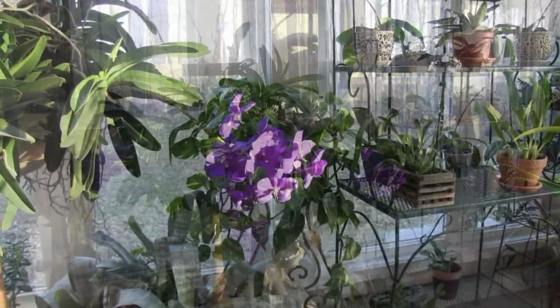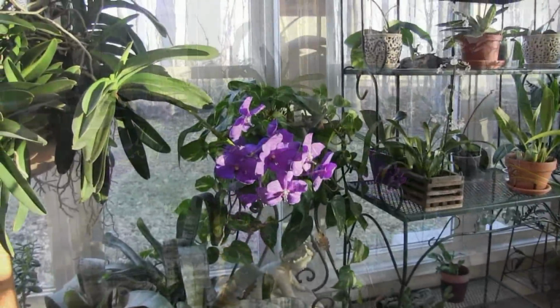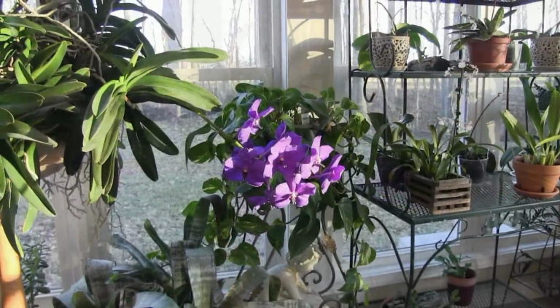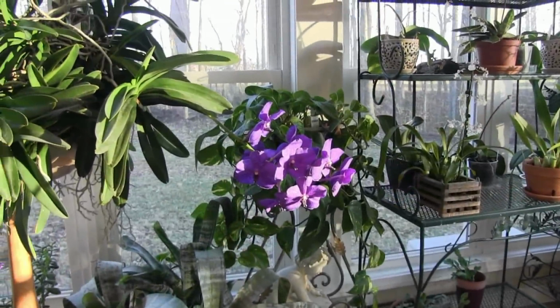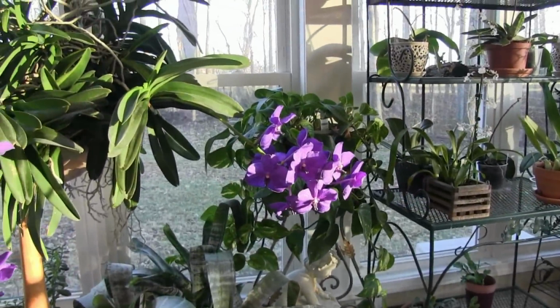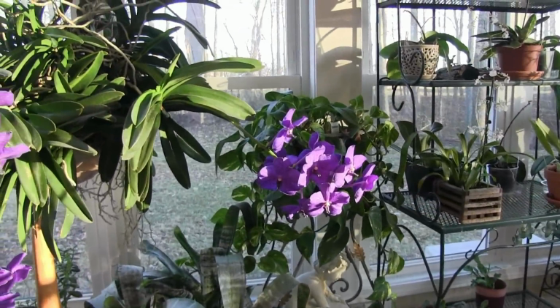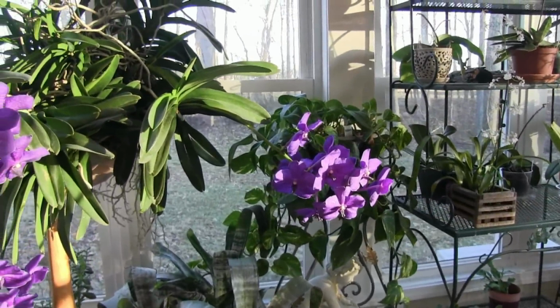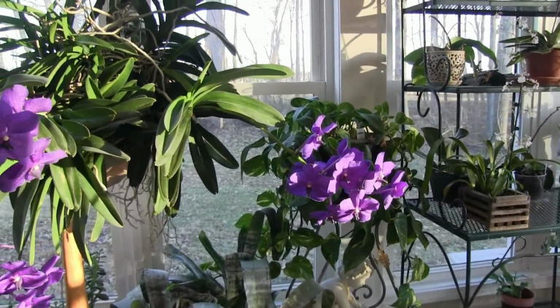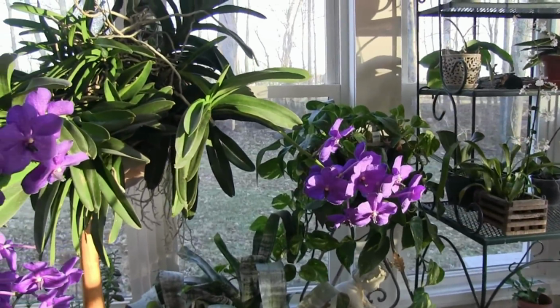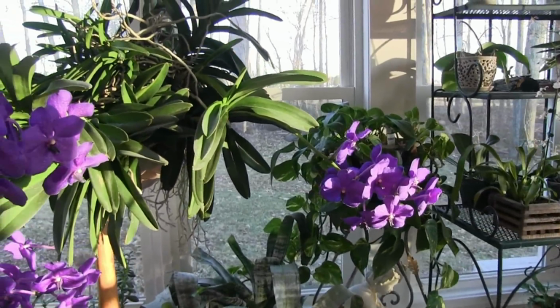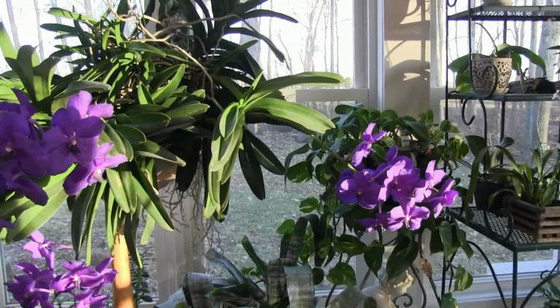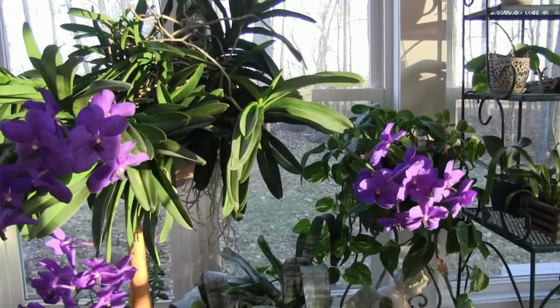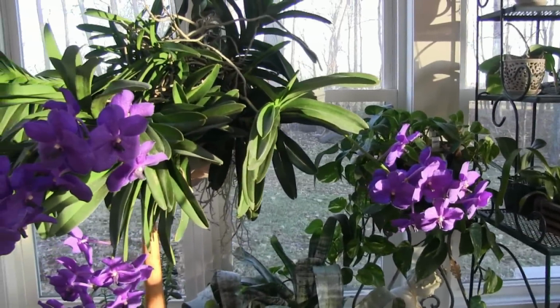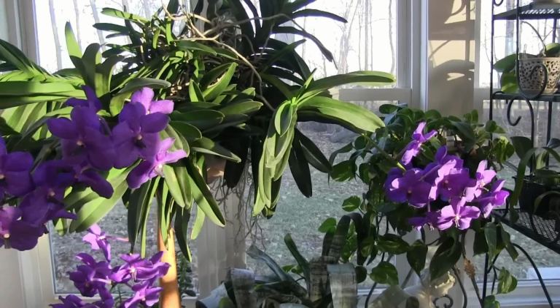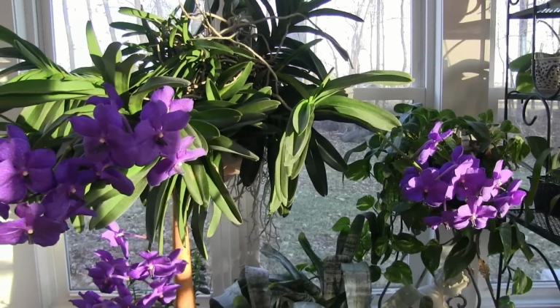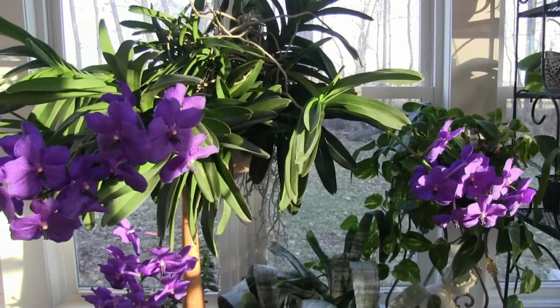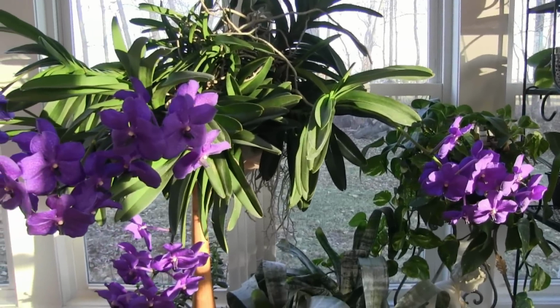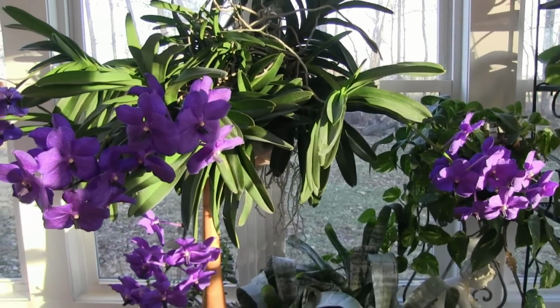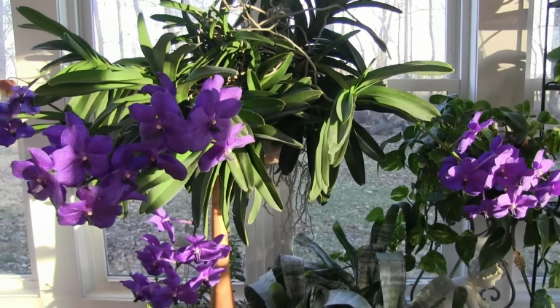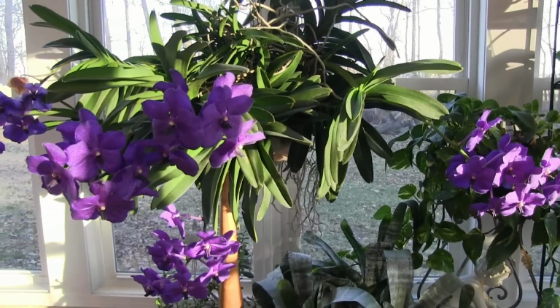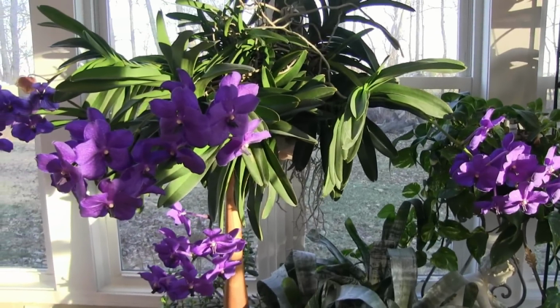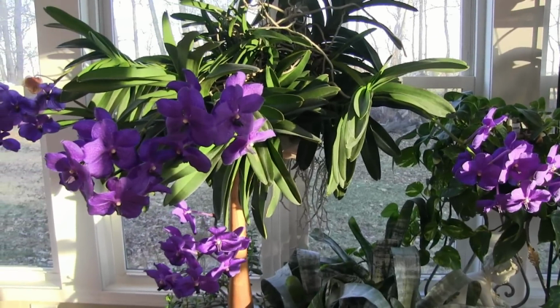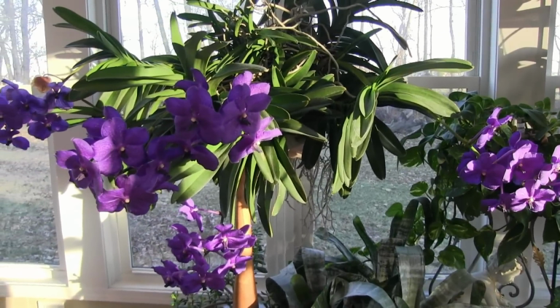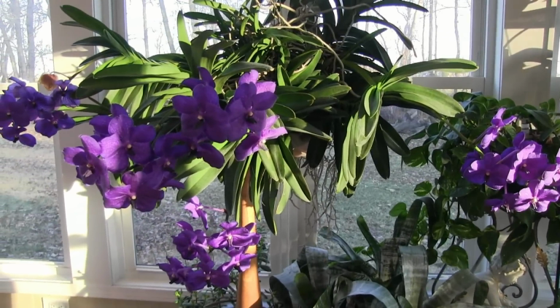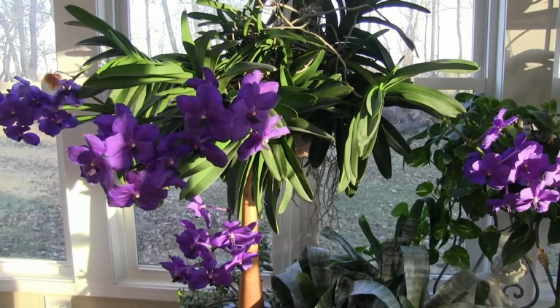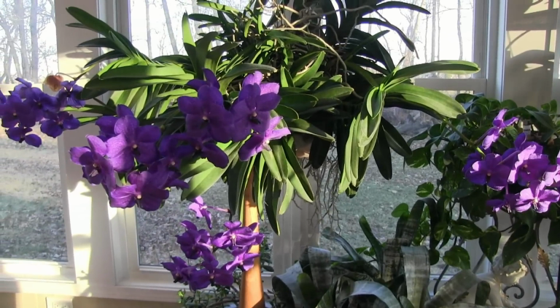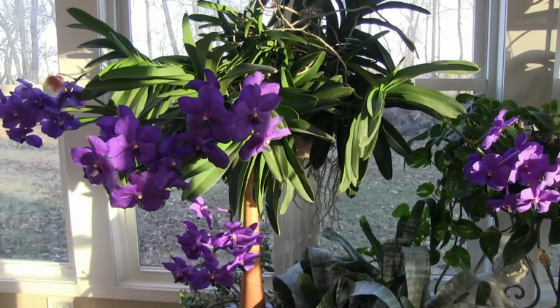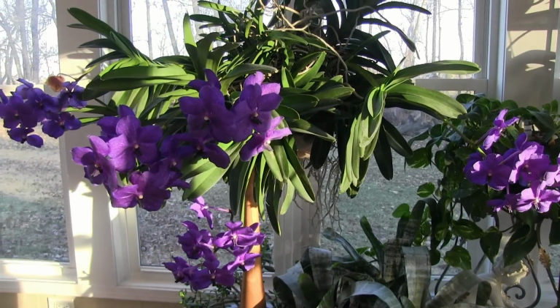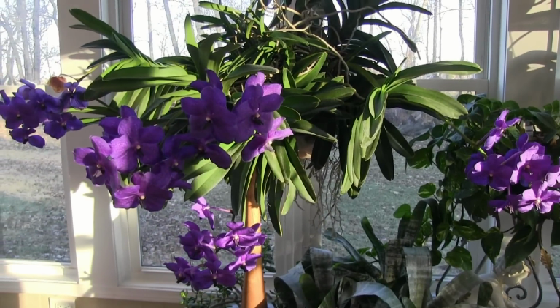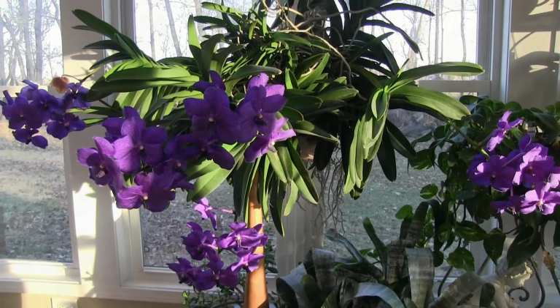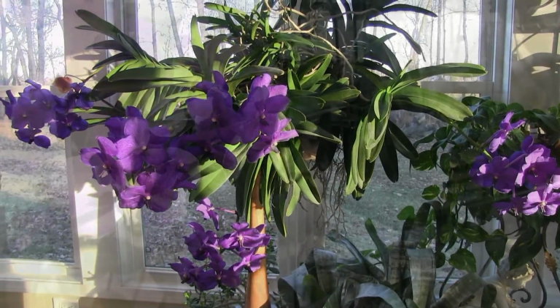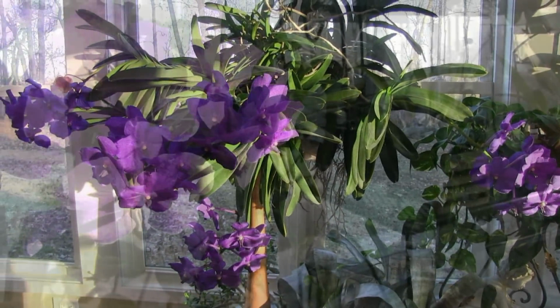Currently it's in bloom. It has six spikes — it actually had seven, but one of them has already faded and been cut off.